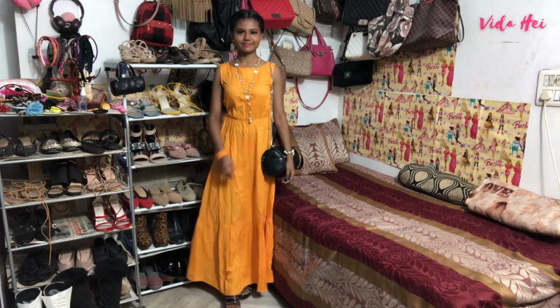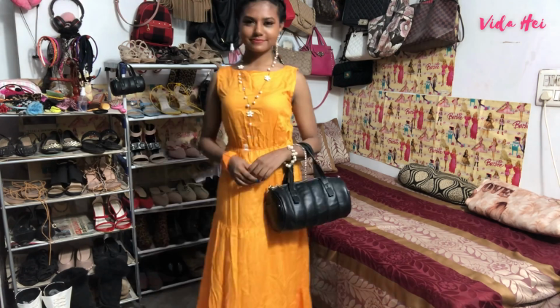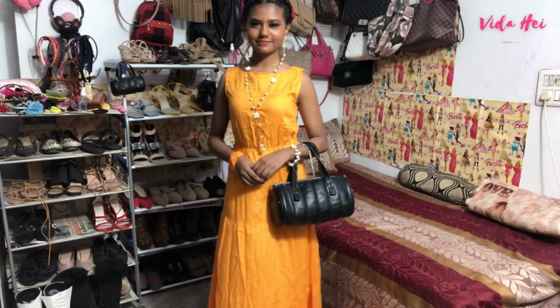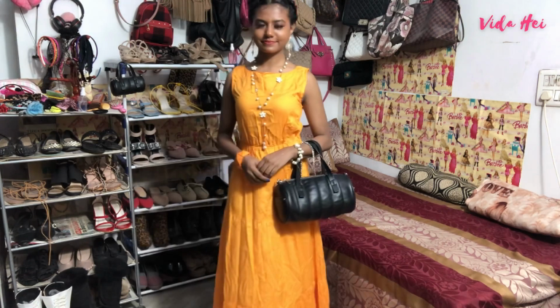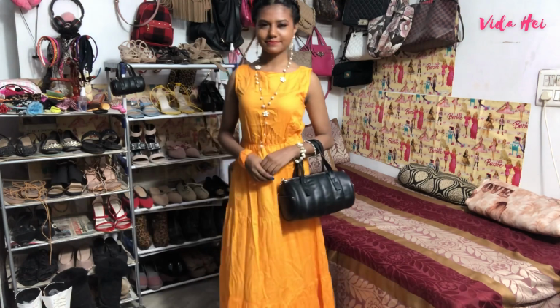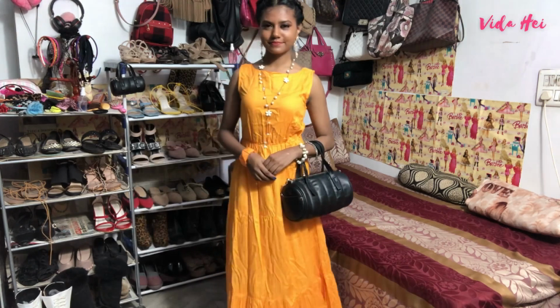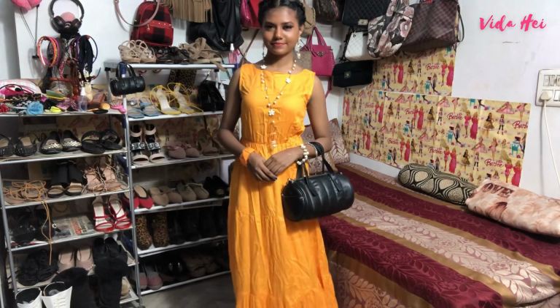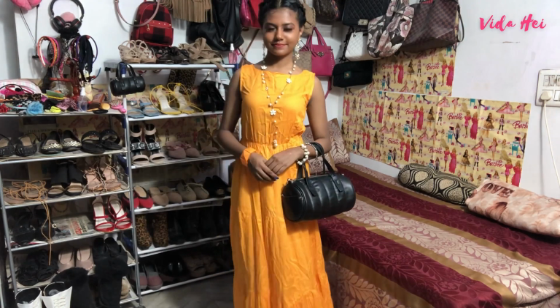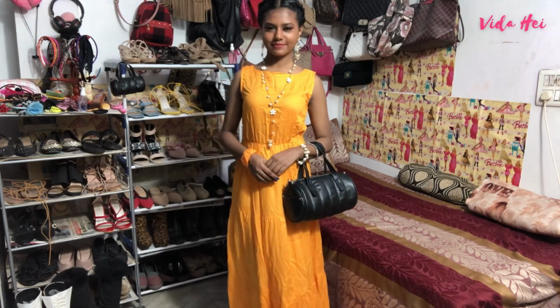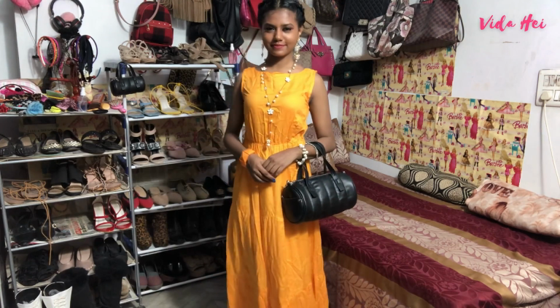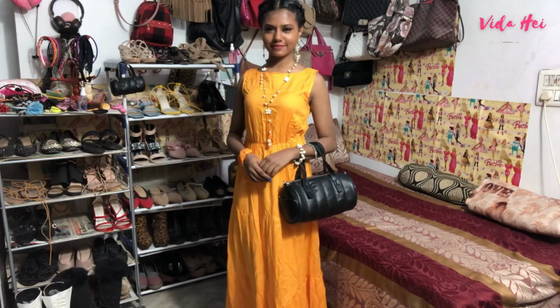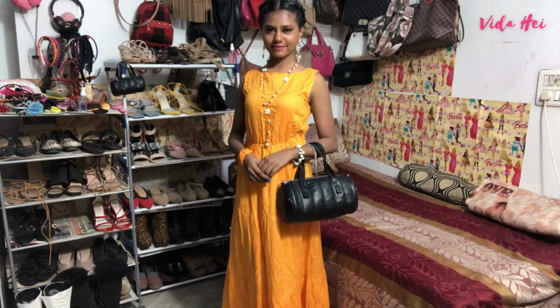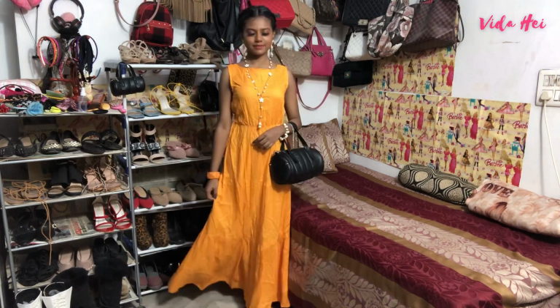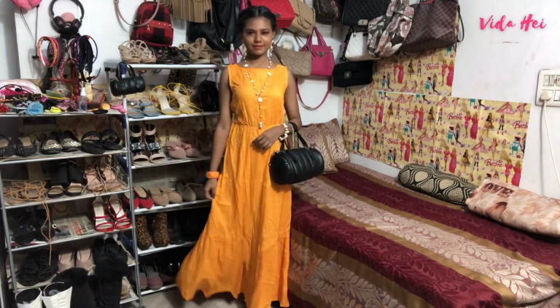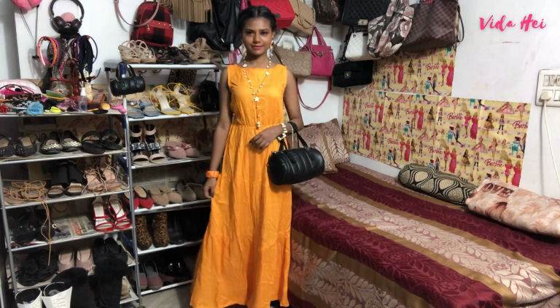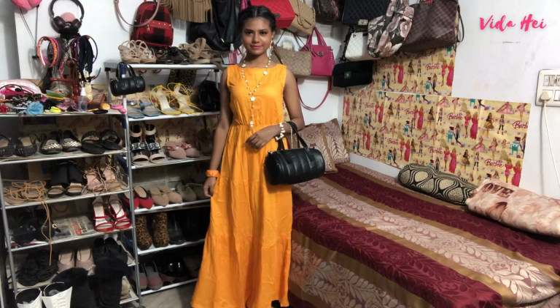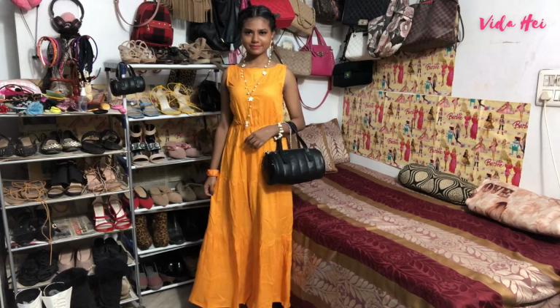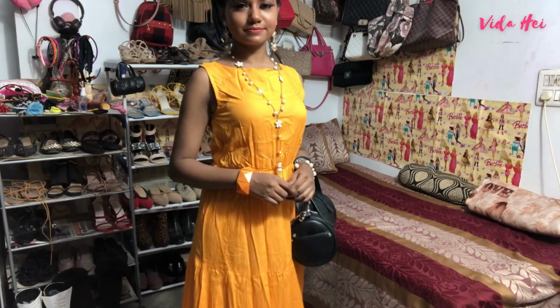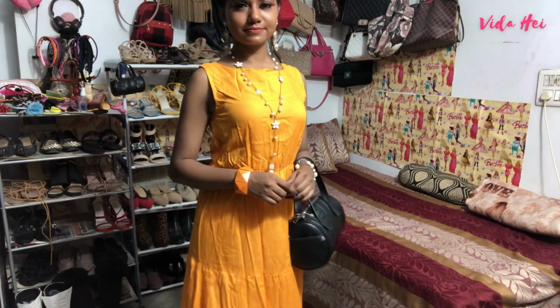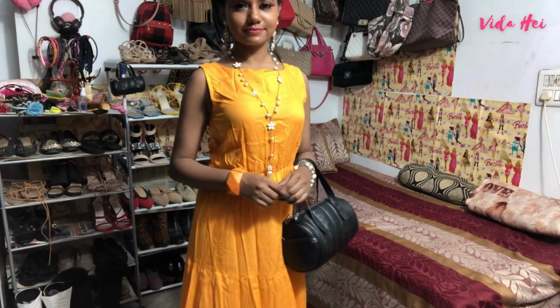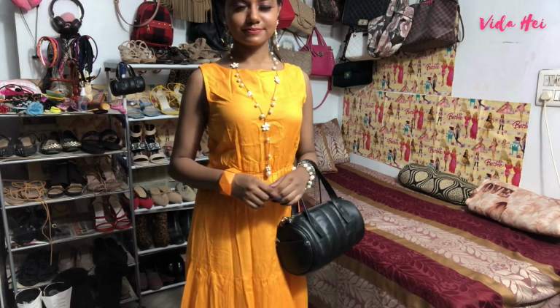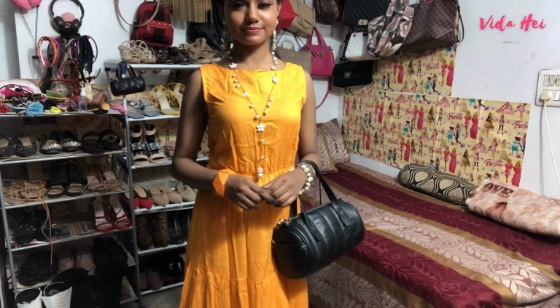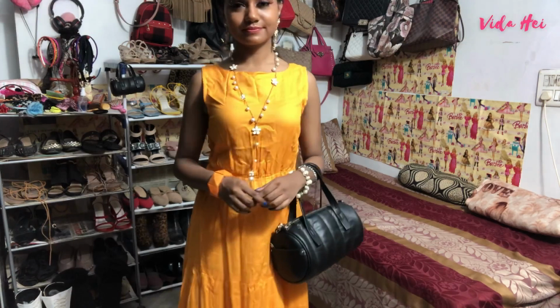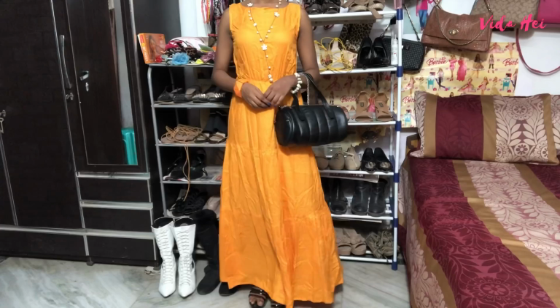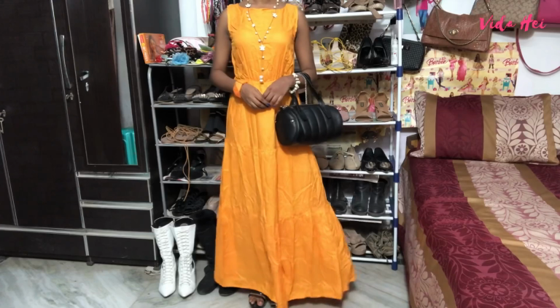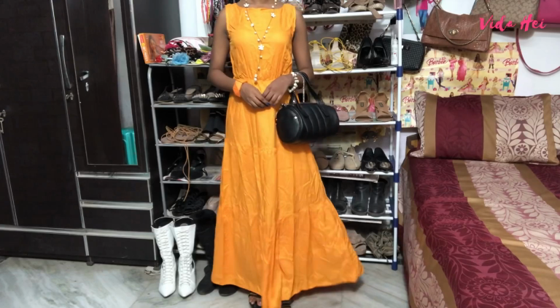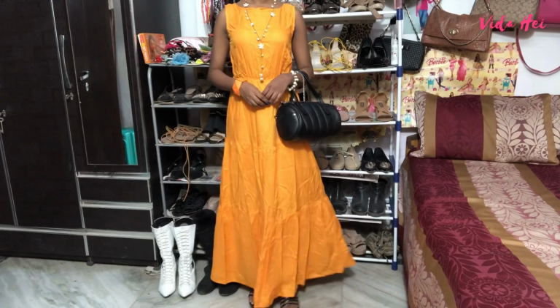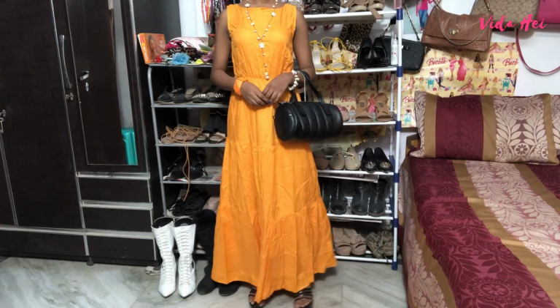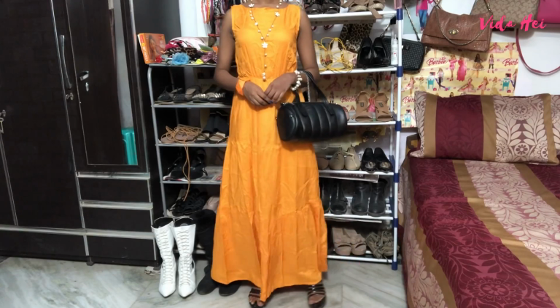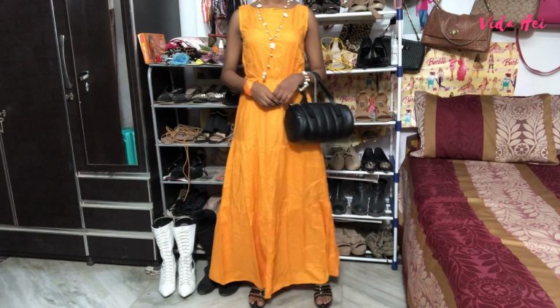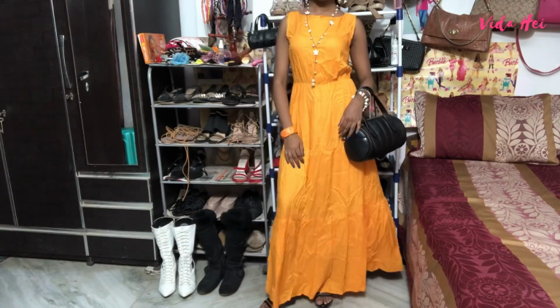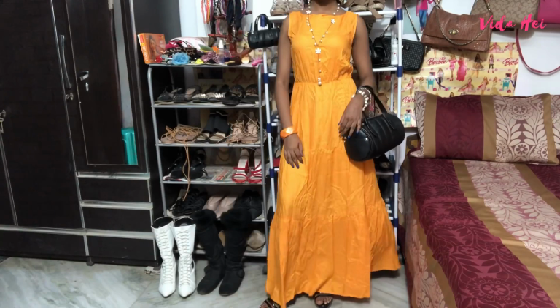So guys, that is it — this is how I styled my dresses. Hope you enjoyed! Please subscribe and I'll see you, bye!